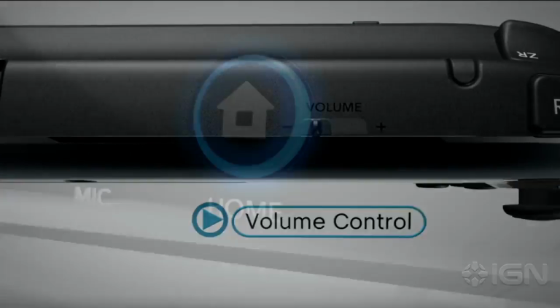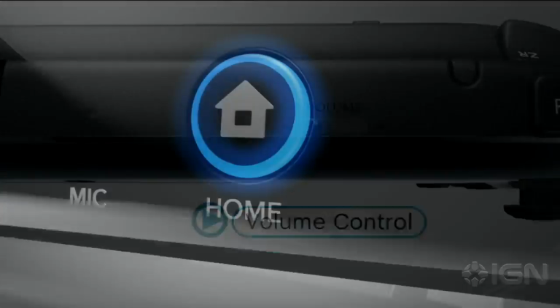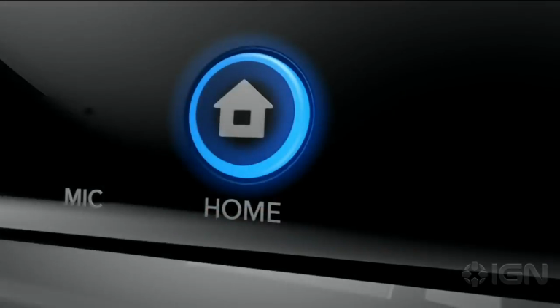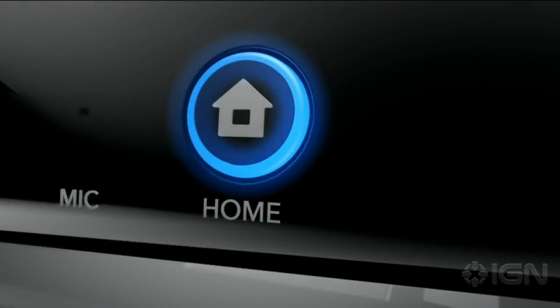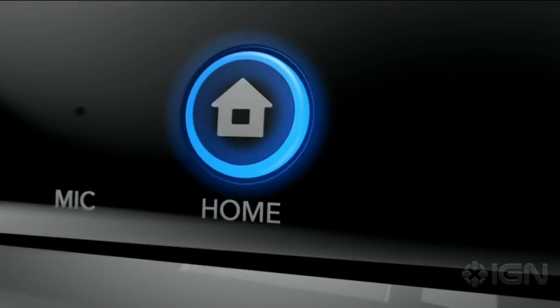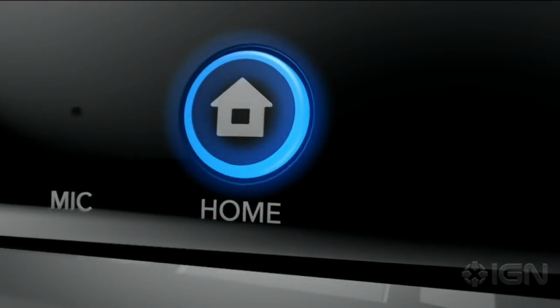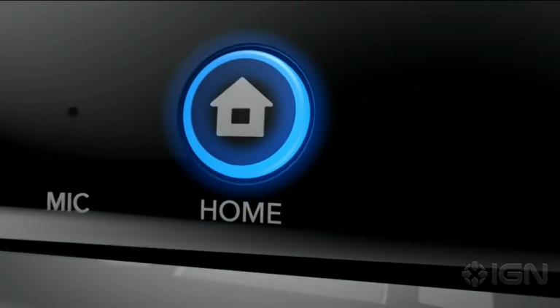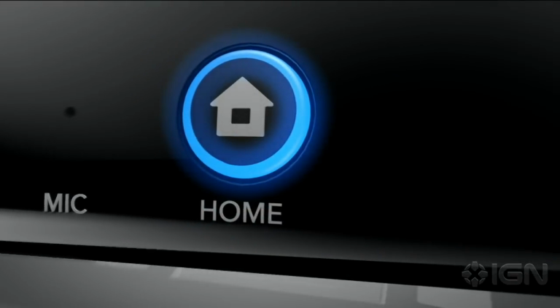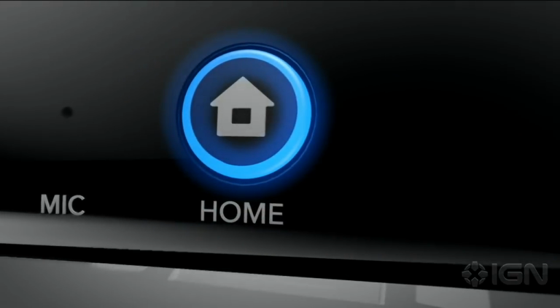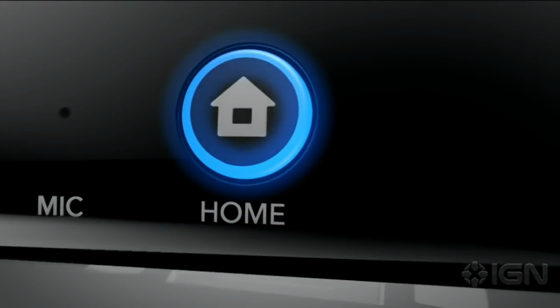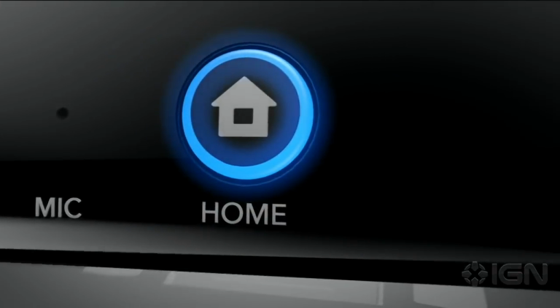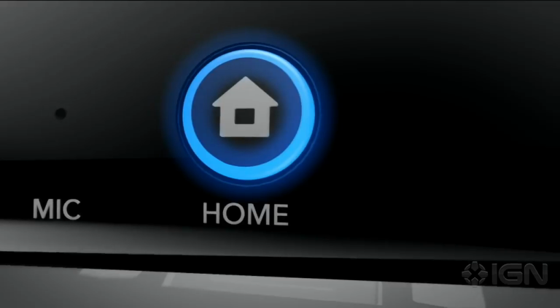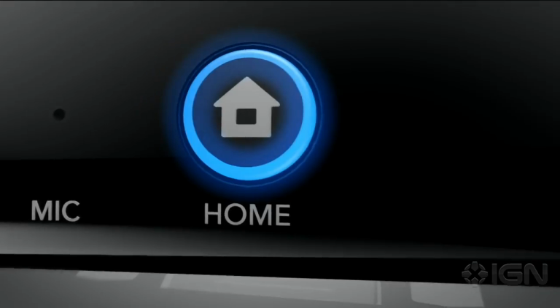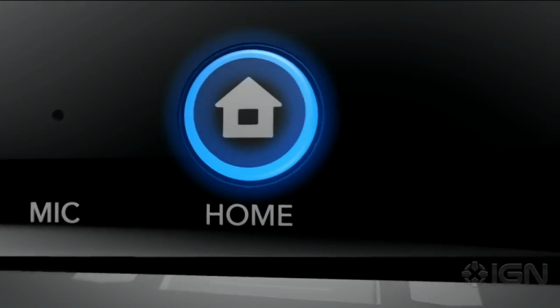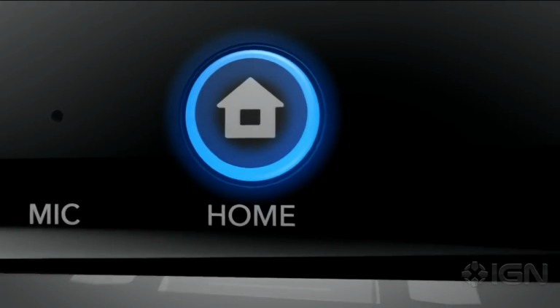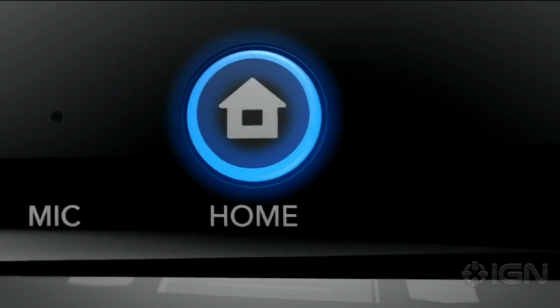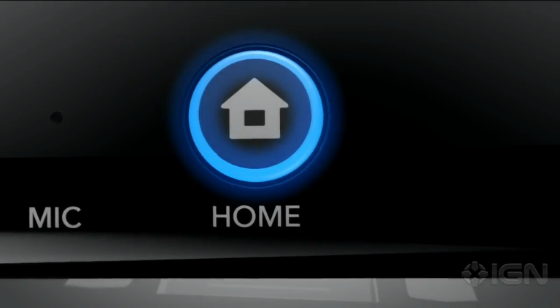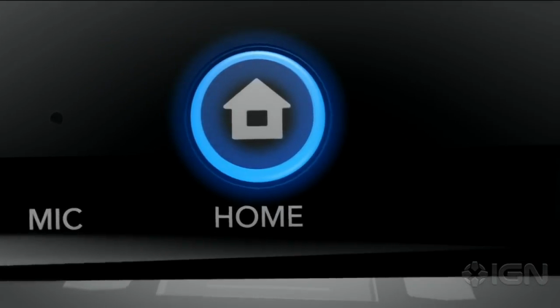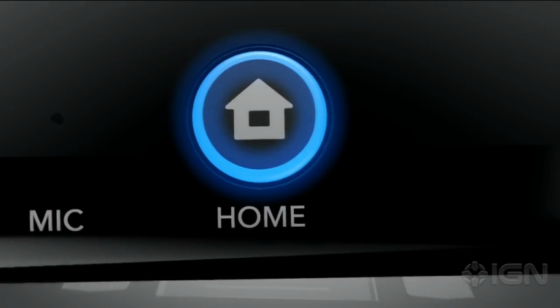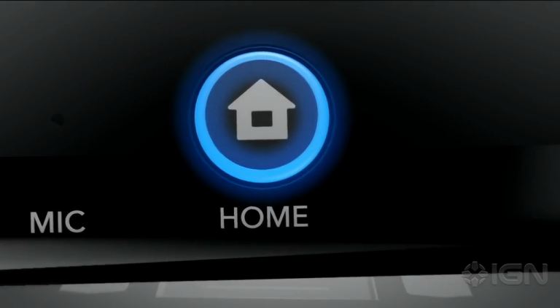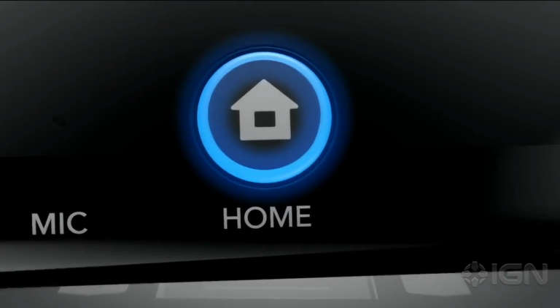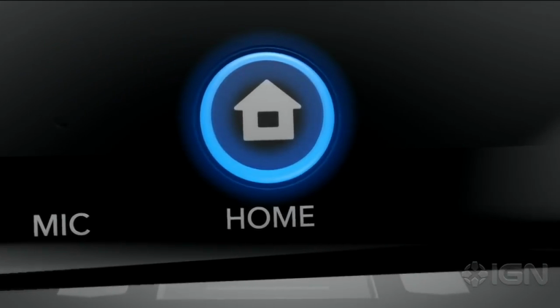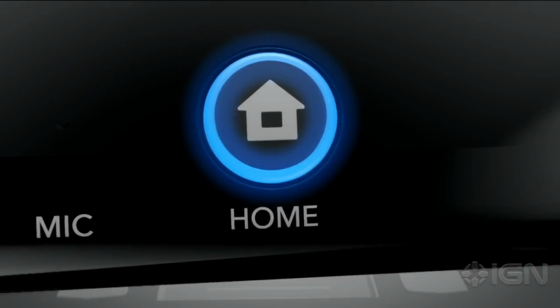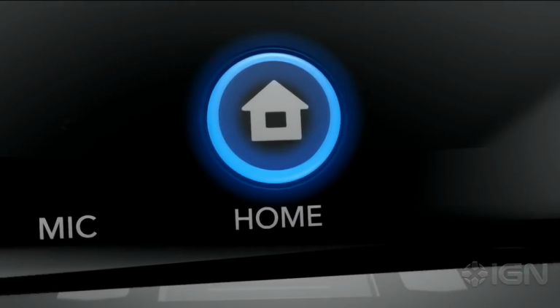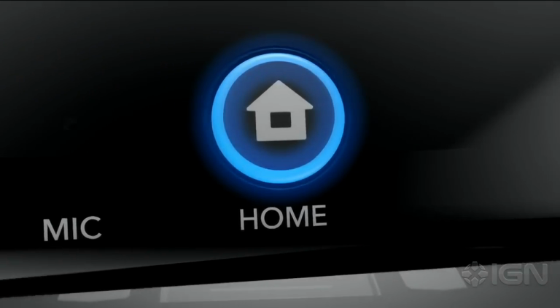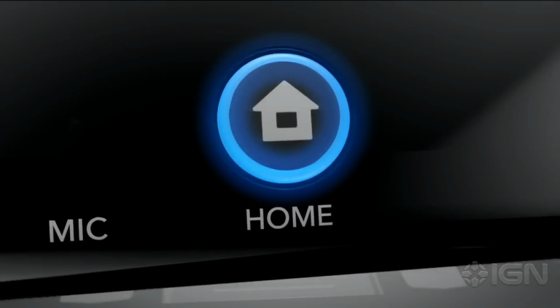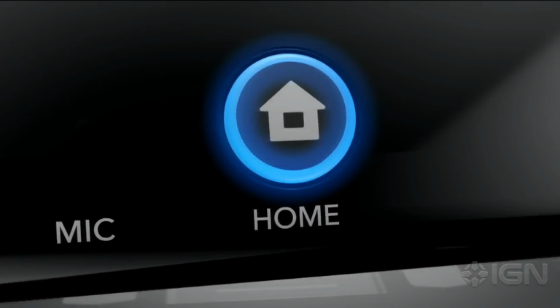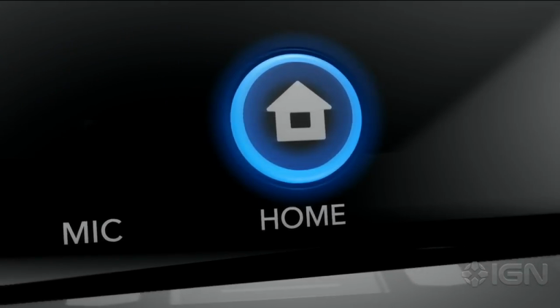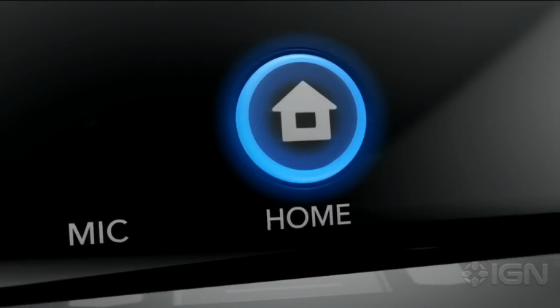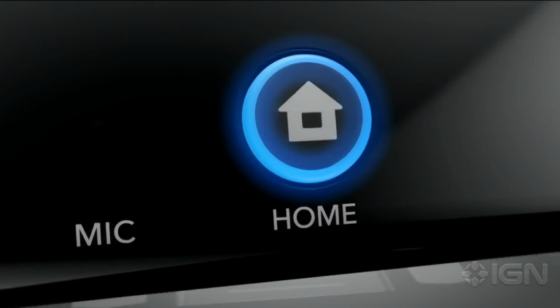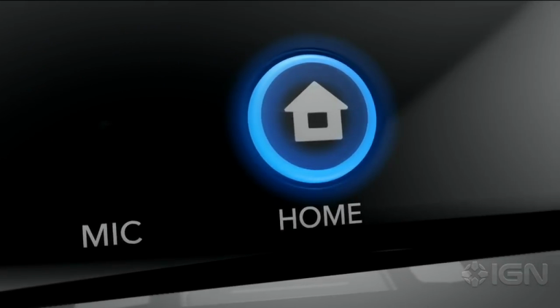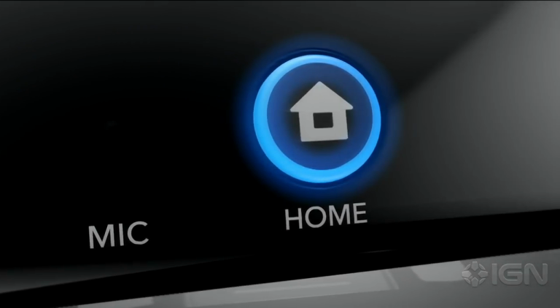Finally, the home button. It can suspend a game to check for updates, or connect with your friends.